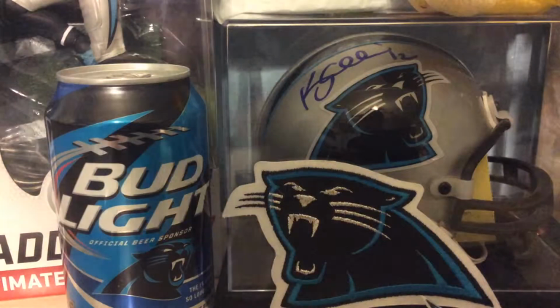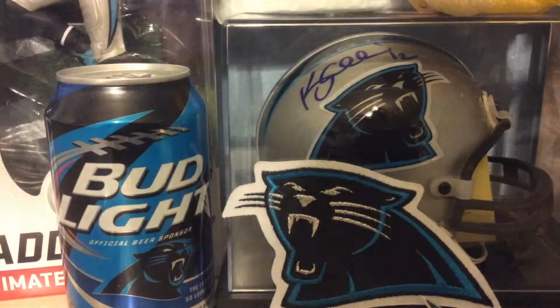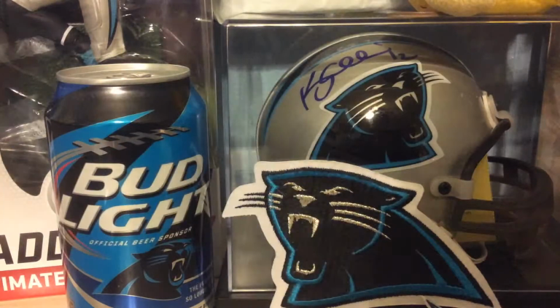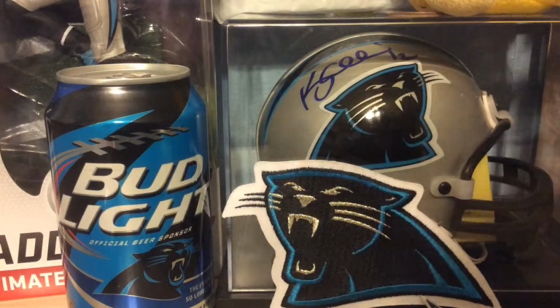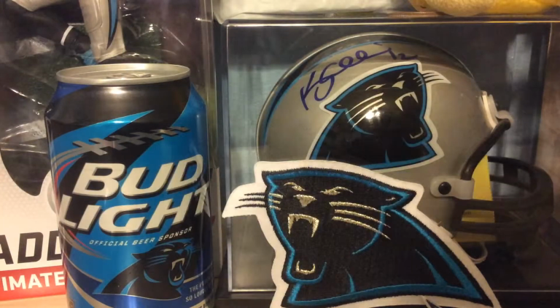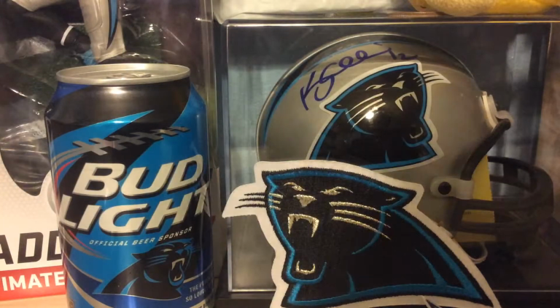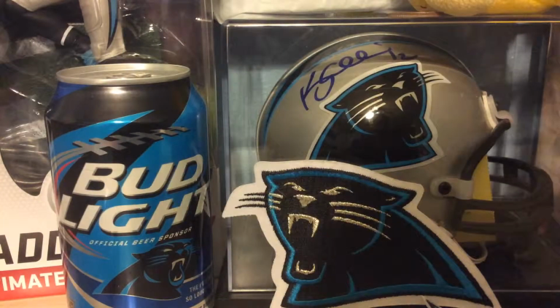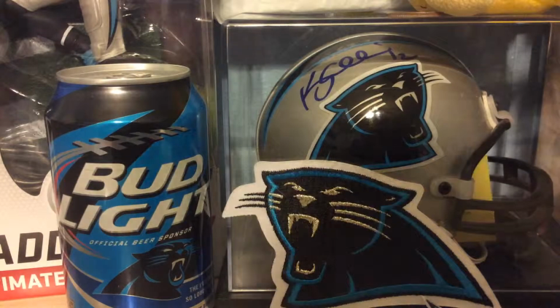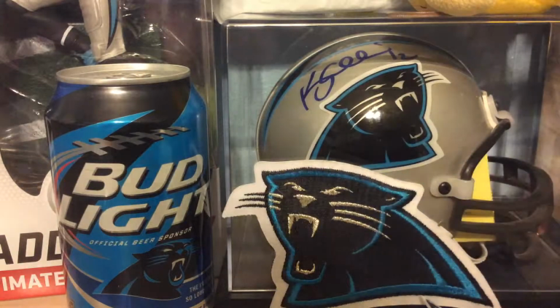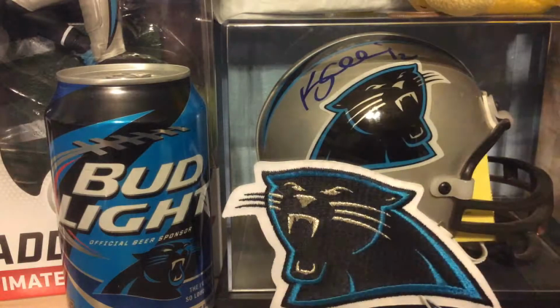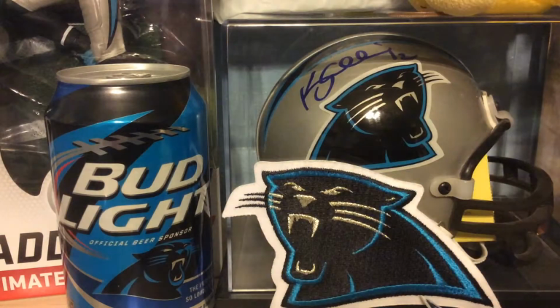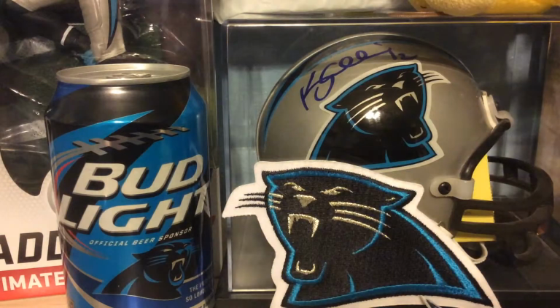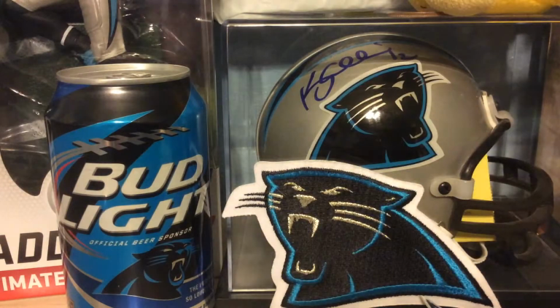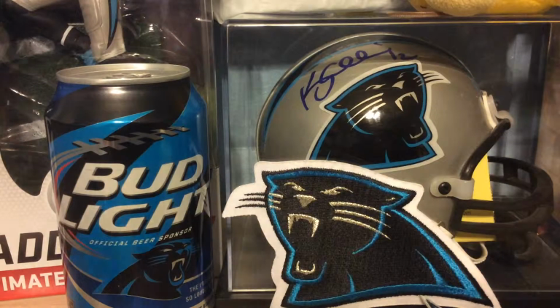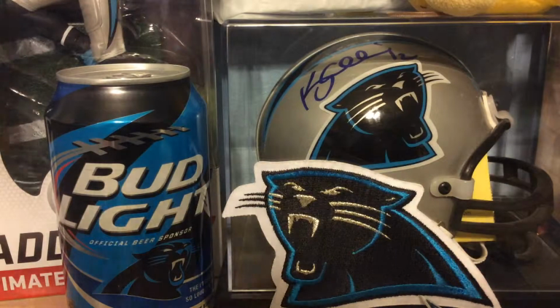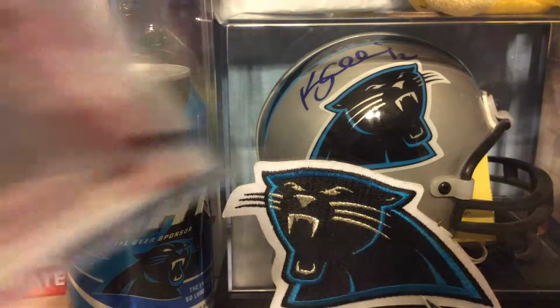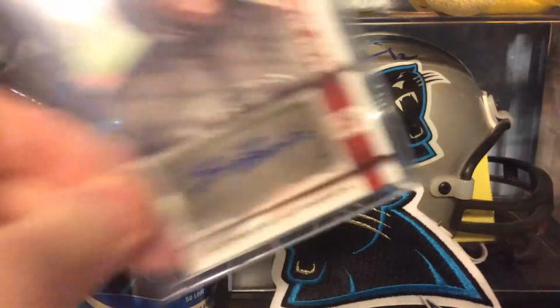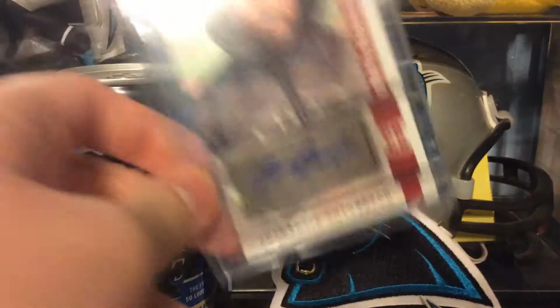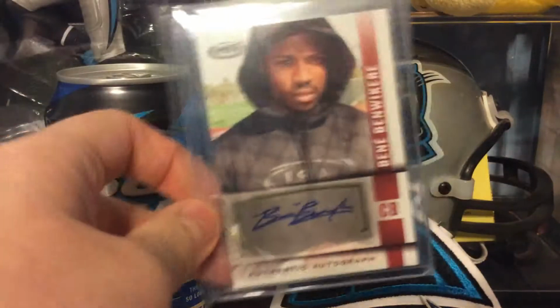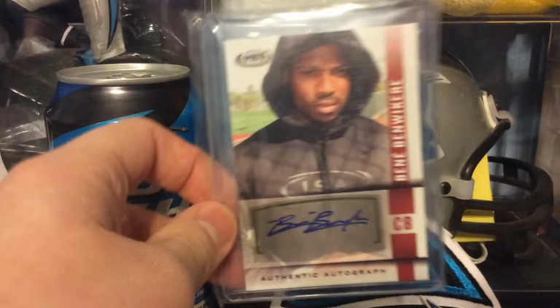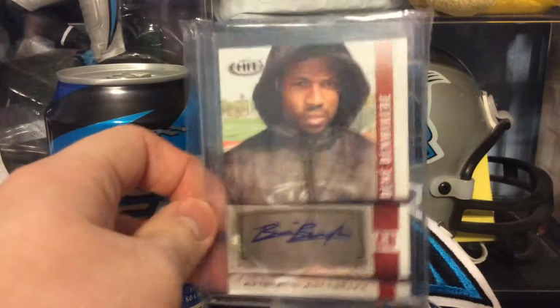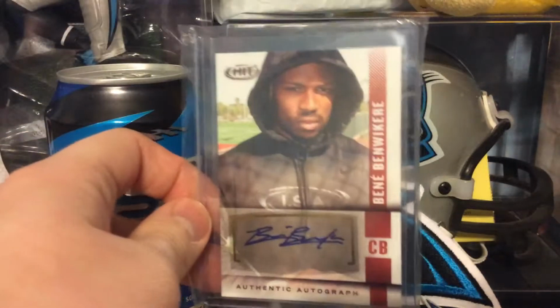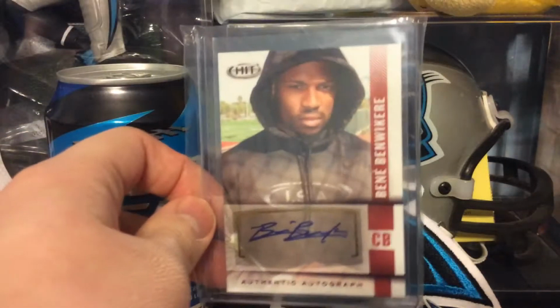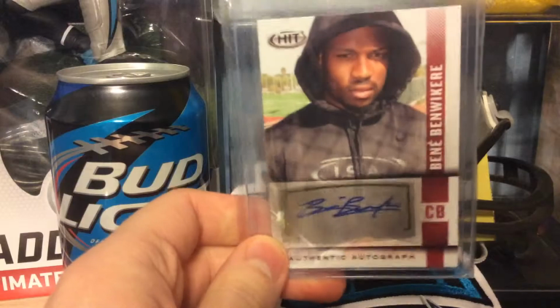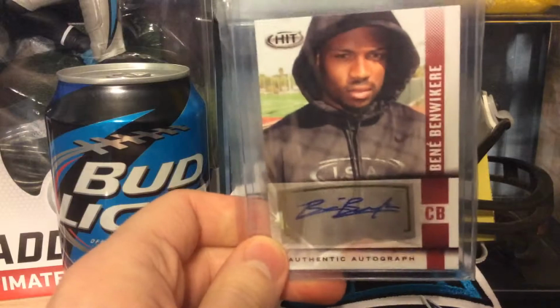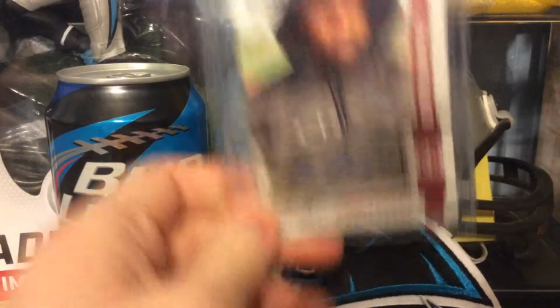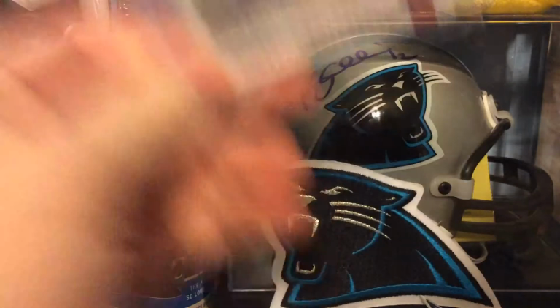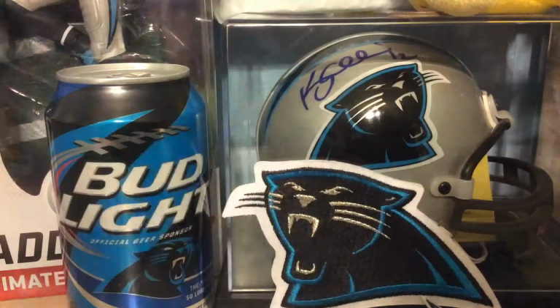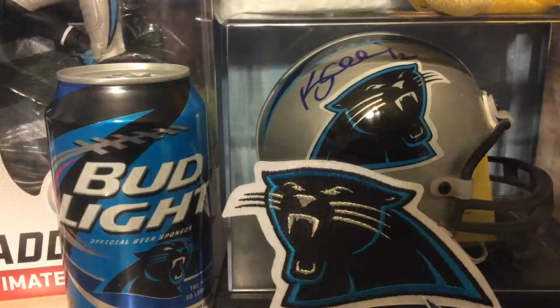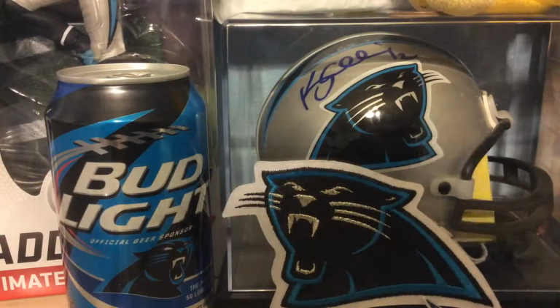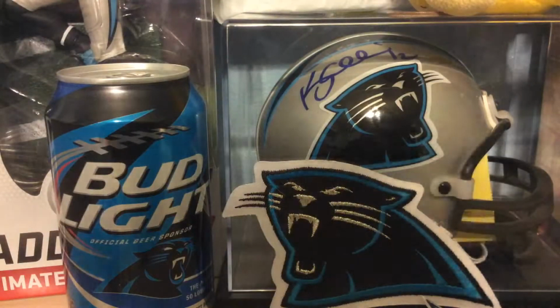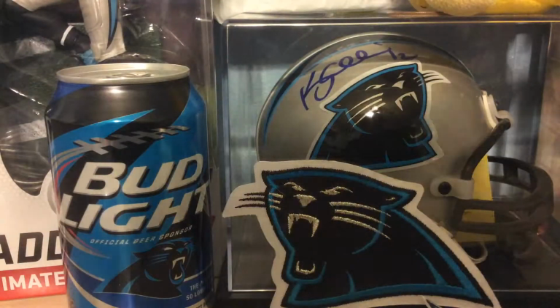What's up guys, PanthersCluster21 here. Back with my last part of my Panthers PC Showcase, letter B.